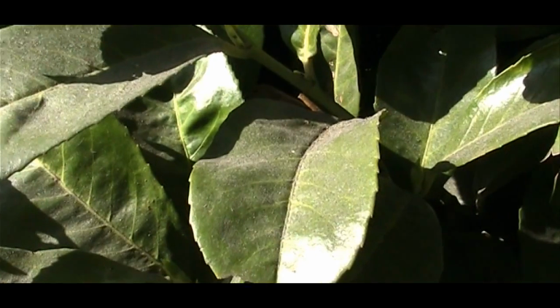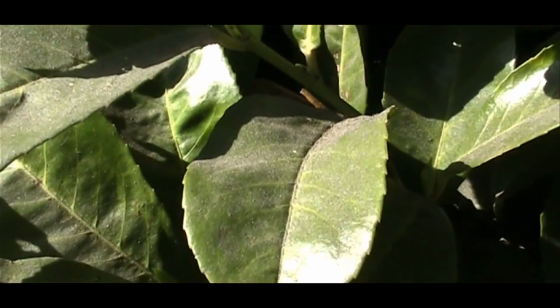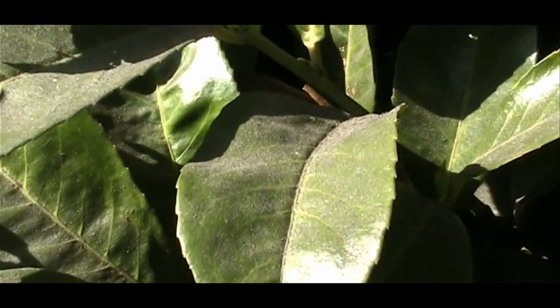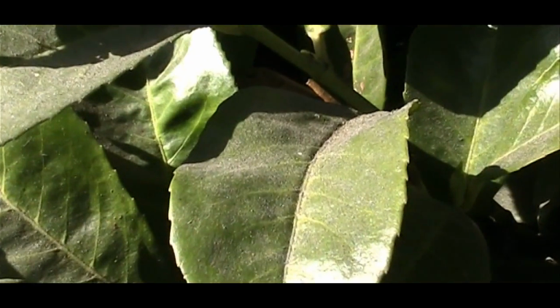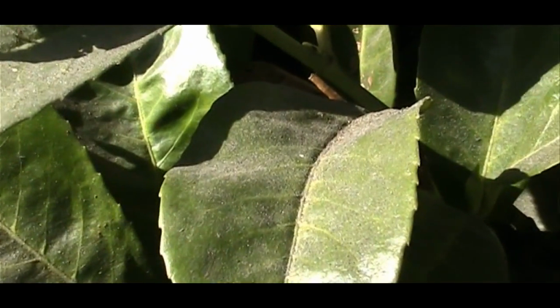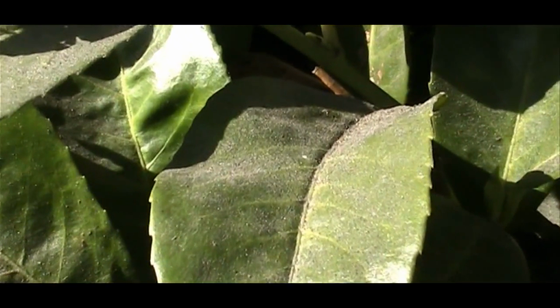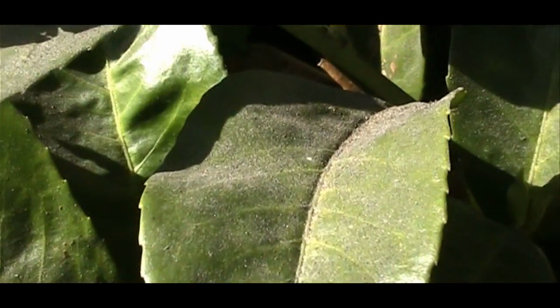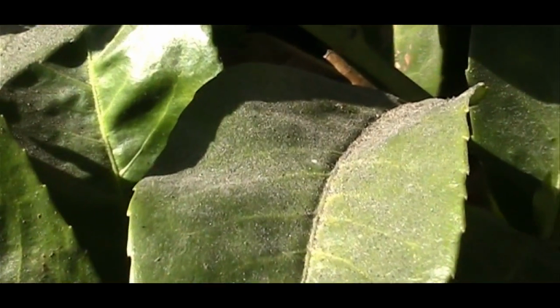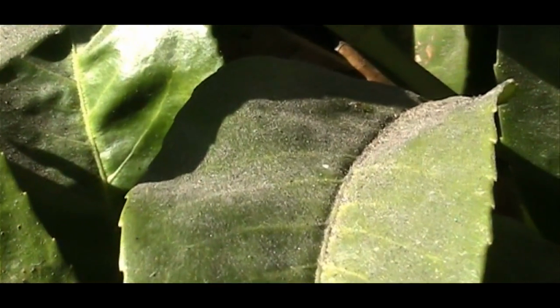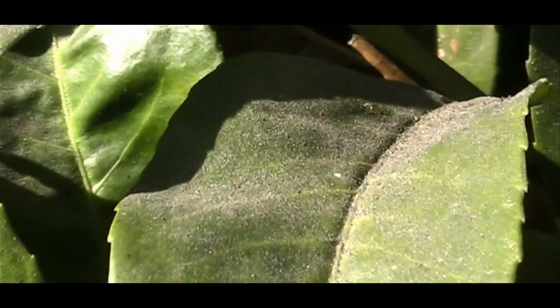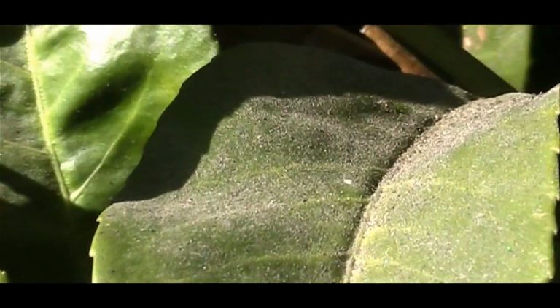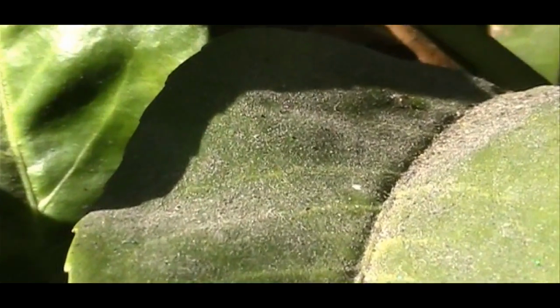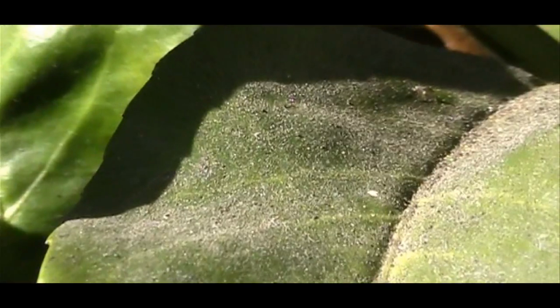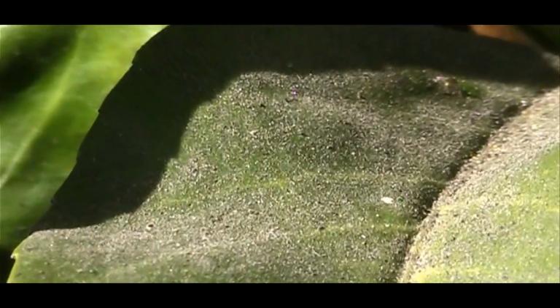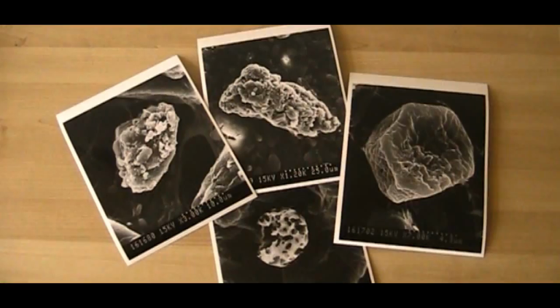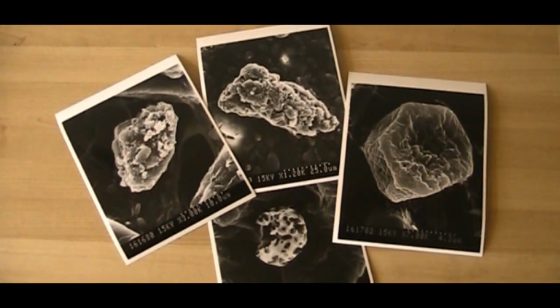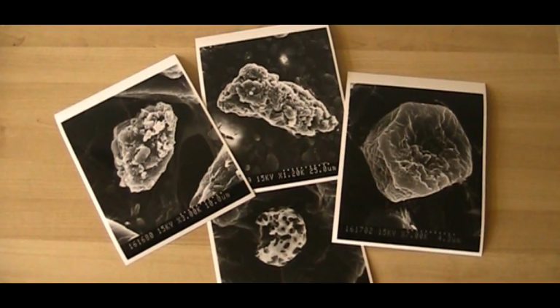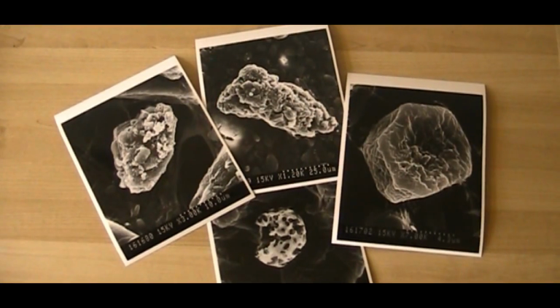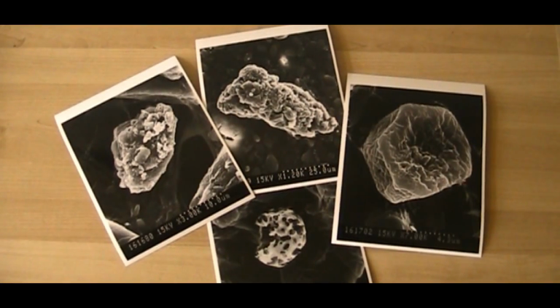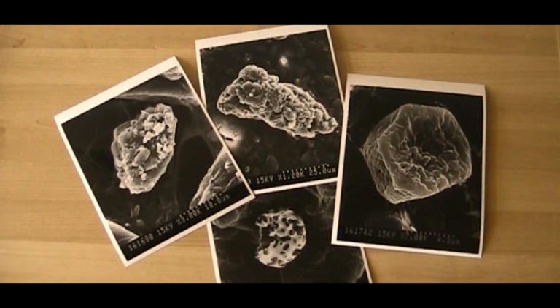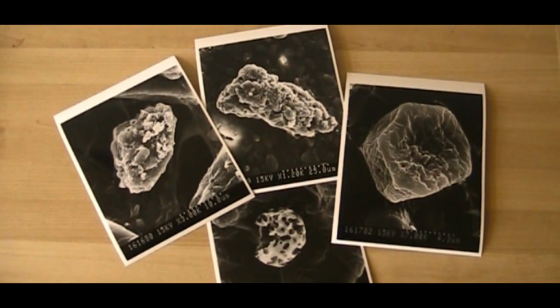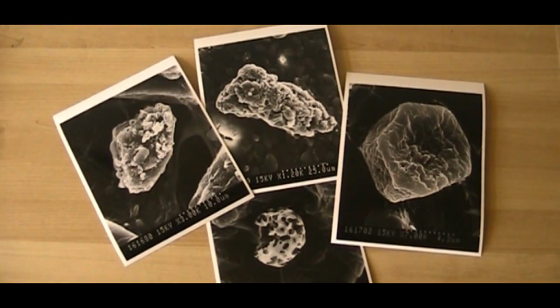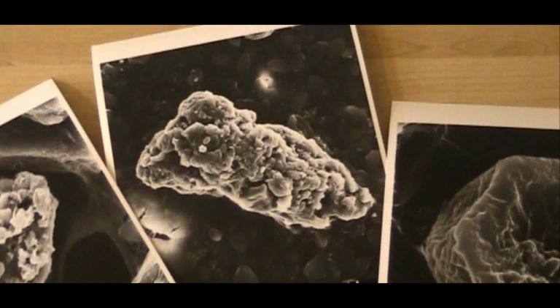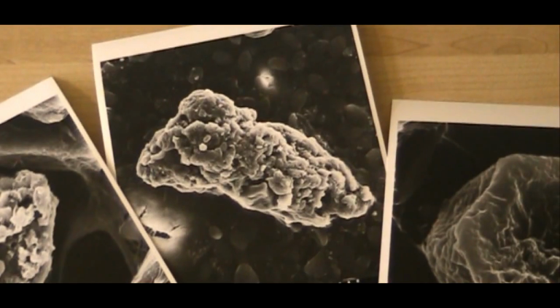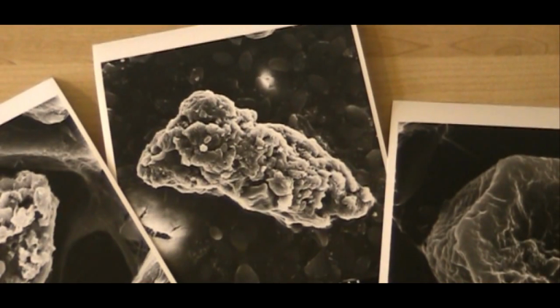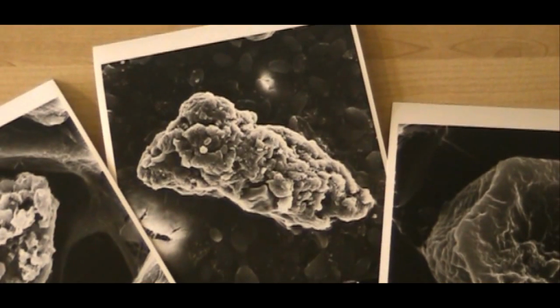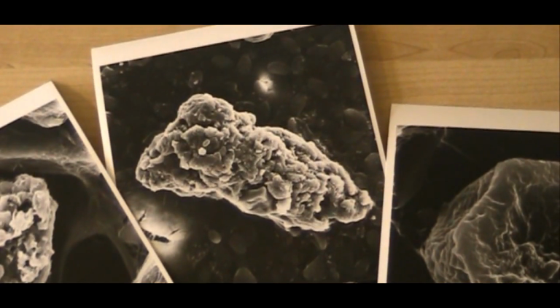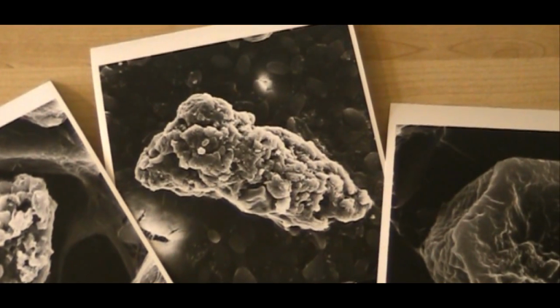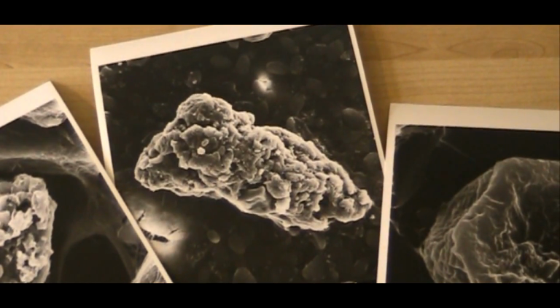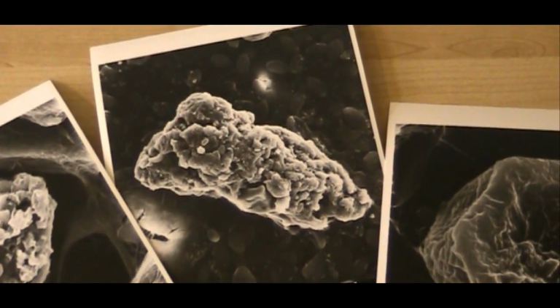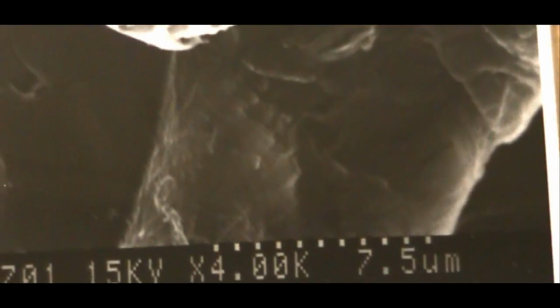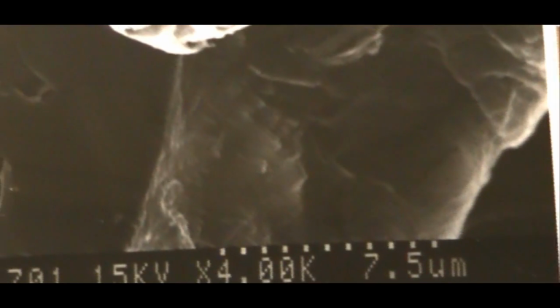Of course, there are all kinds of airborne particles, and they look very different under an electron microscope.